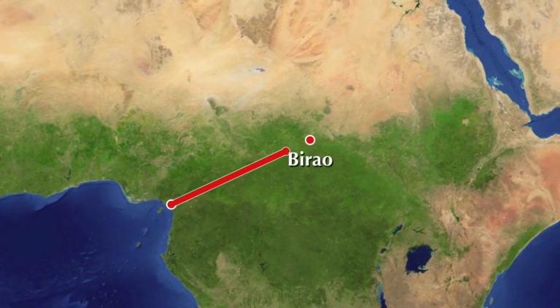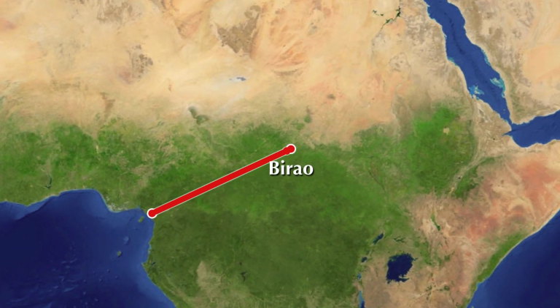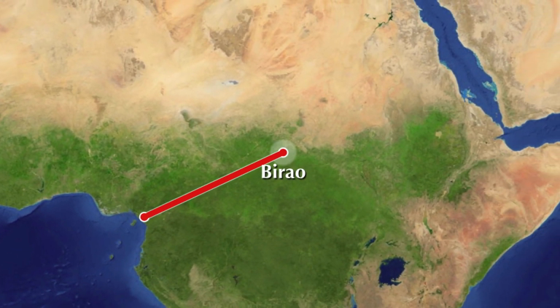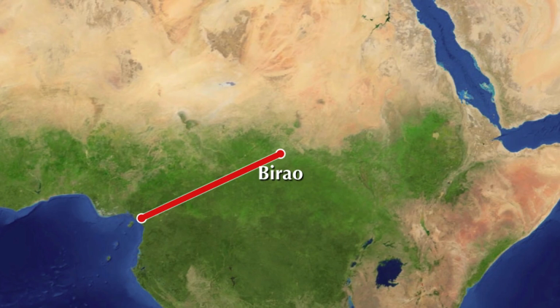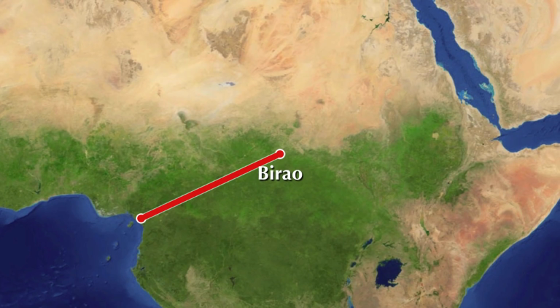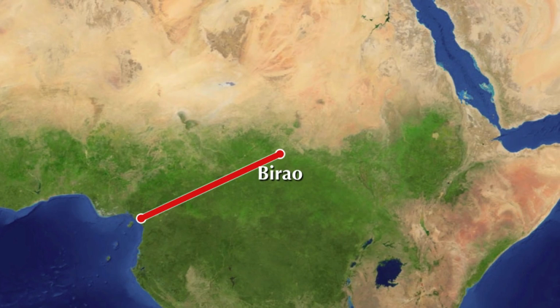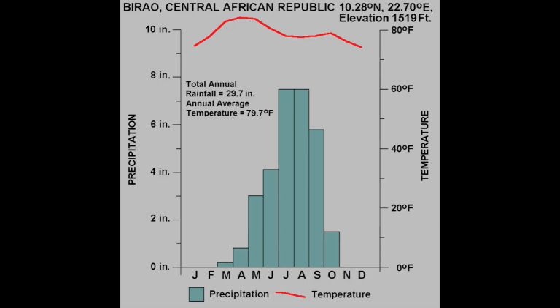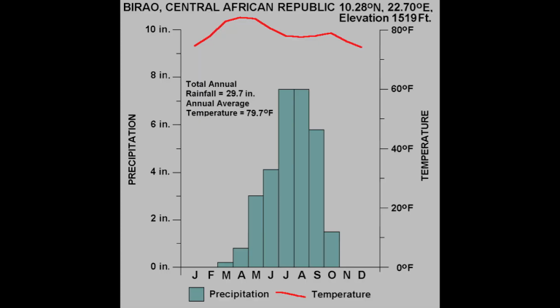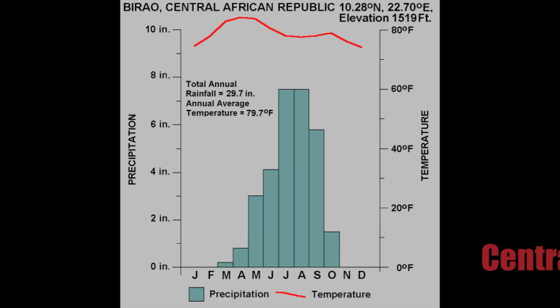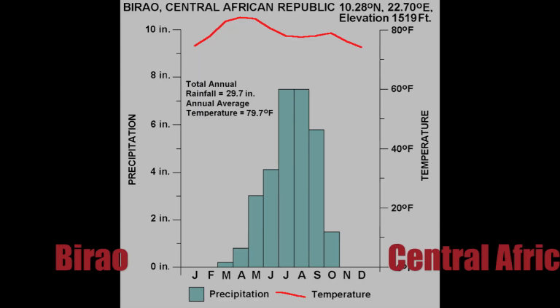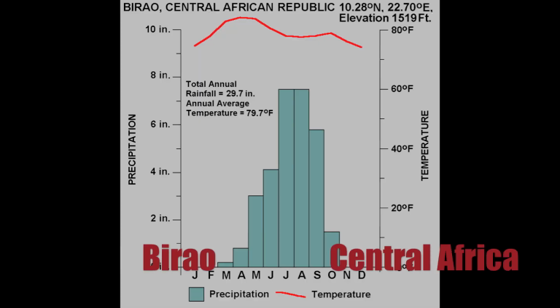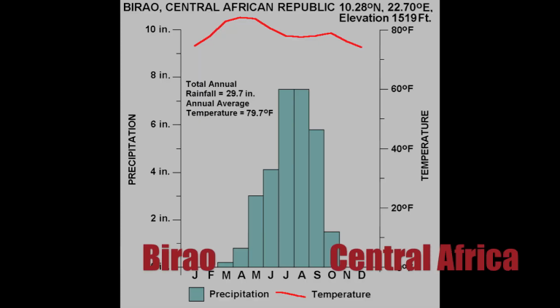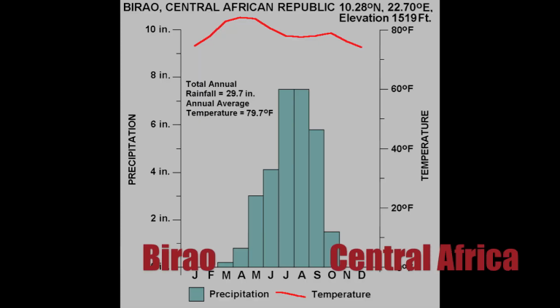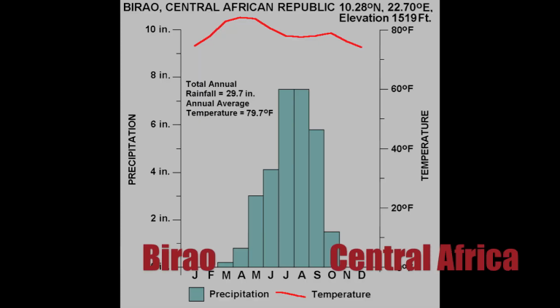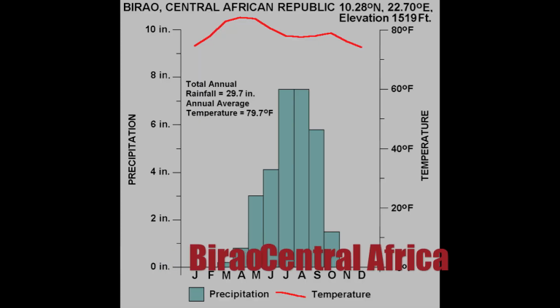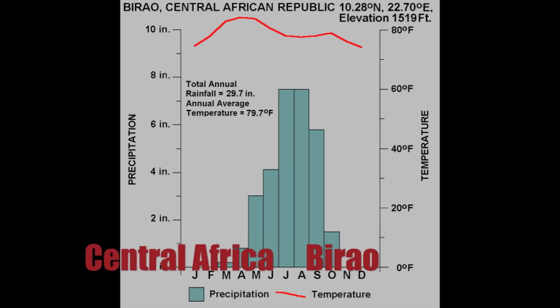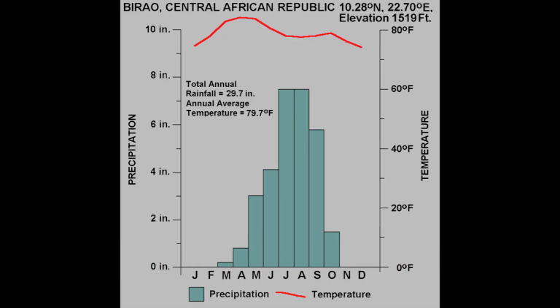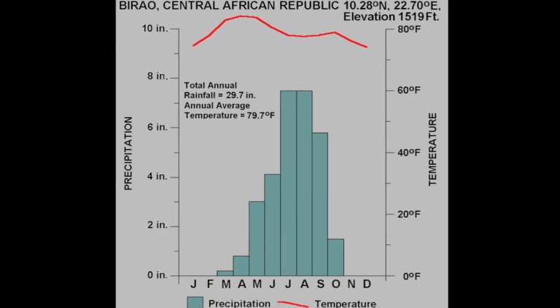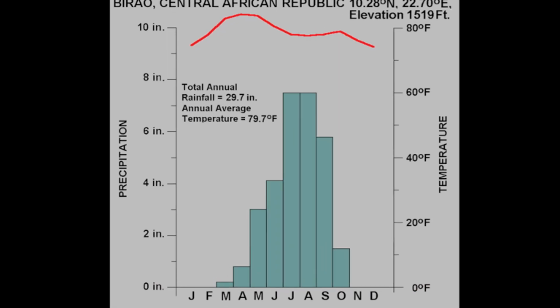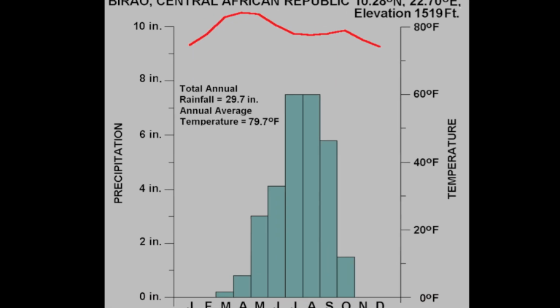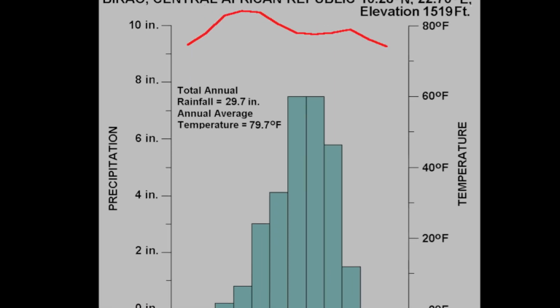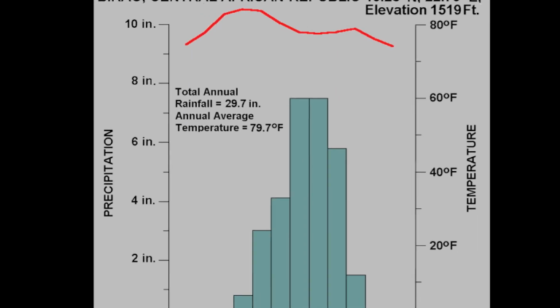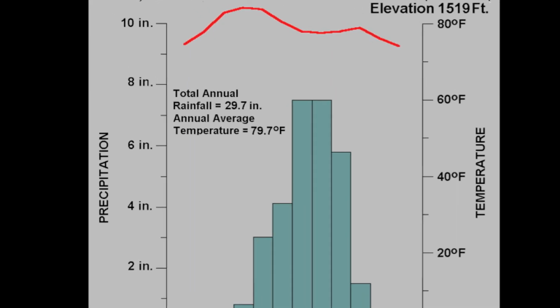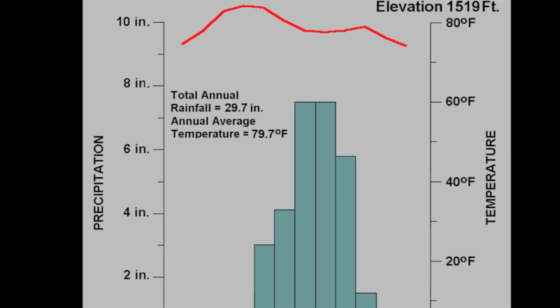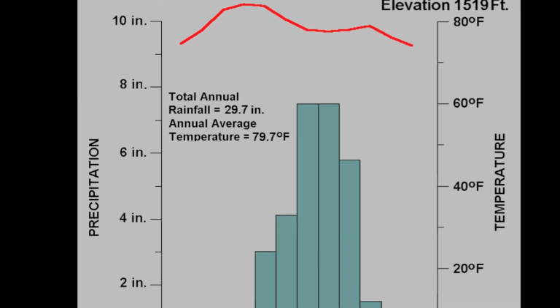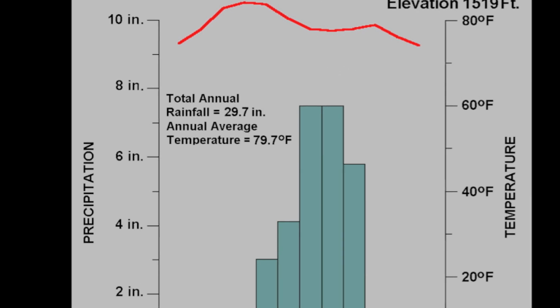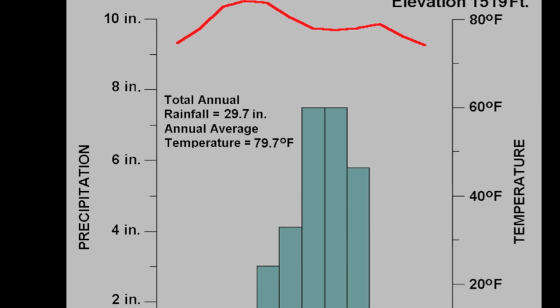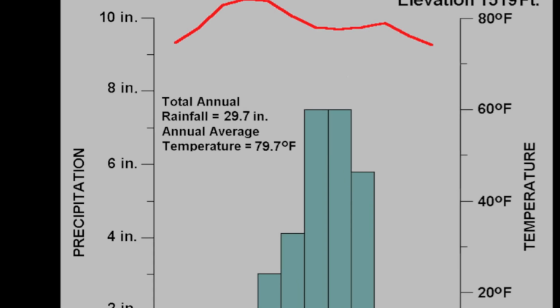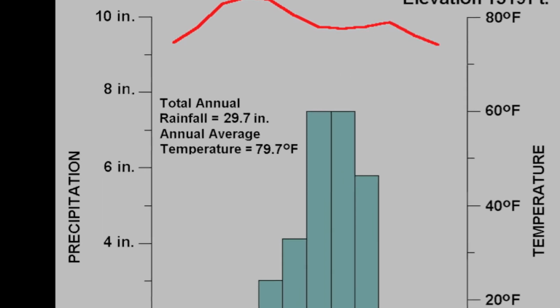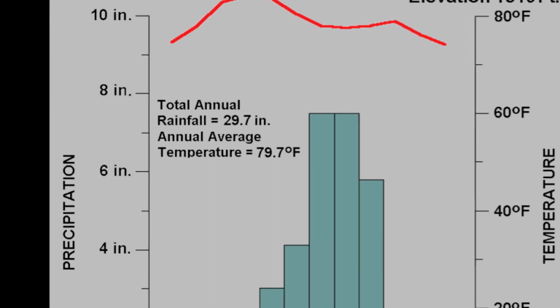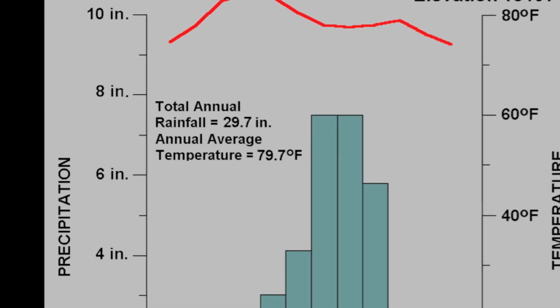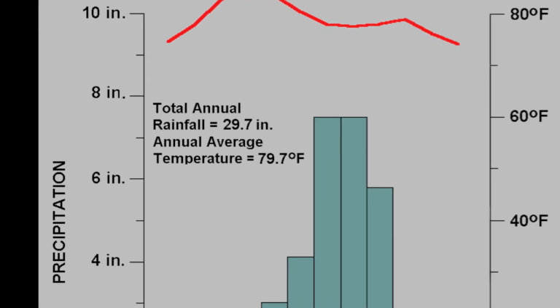In Biarao, Central Africa, the annual rainfall is 29.7 inches and a temperature of 79.7 degrees Fahrenheit.